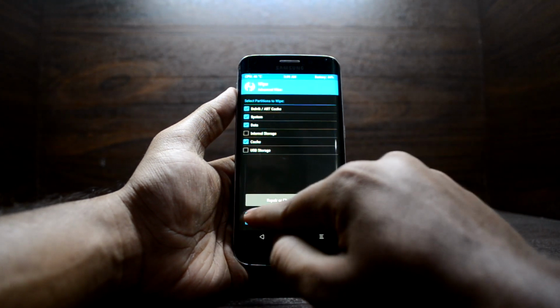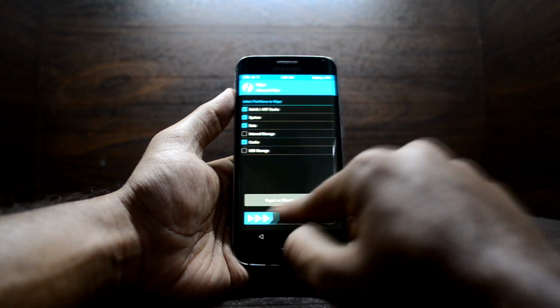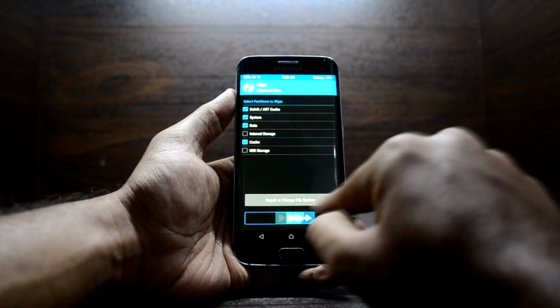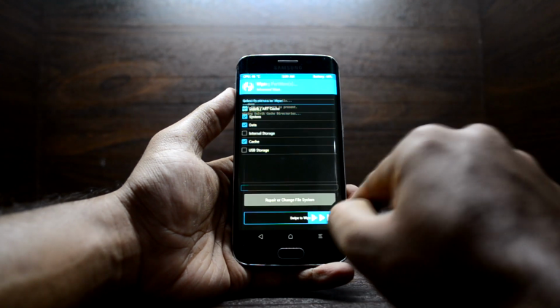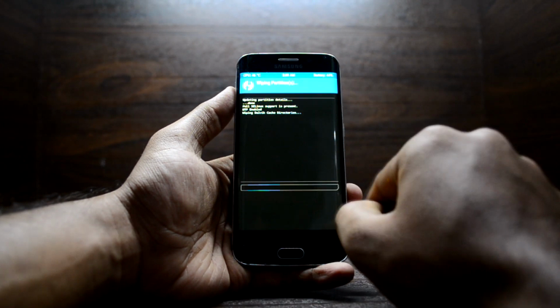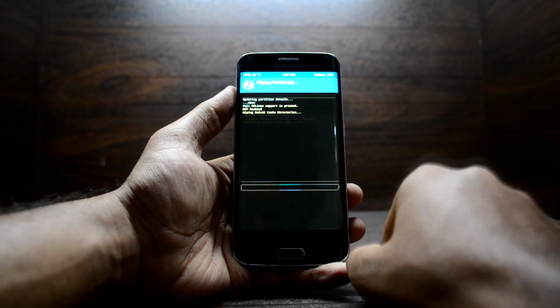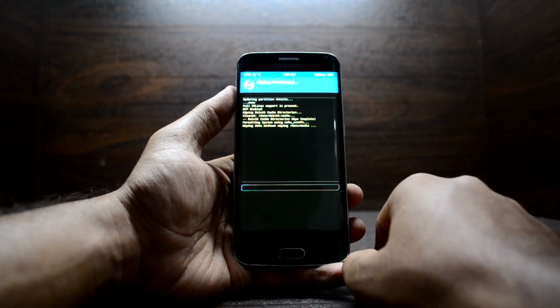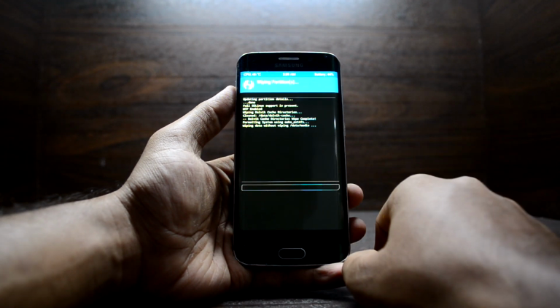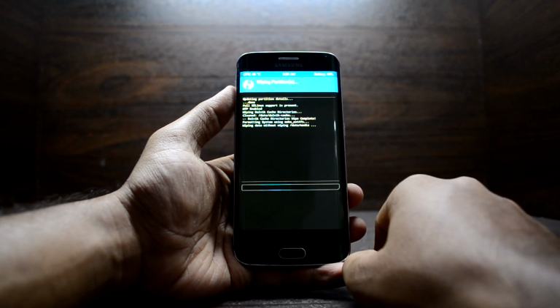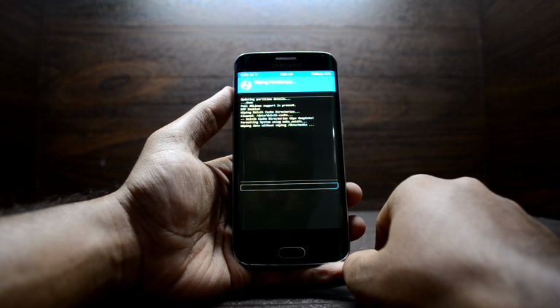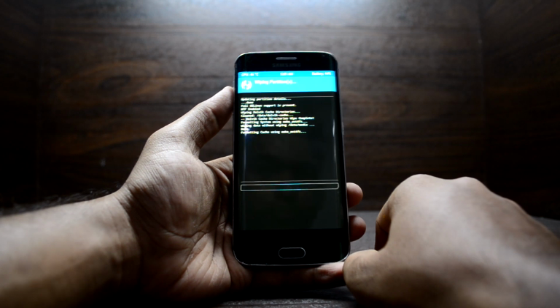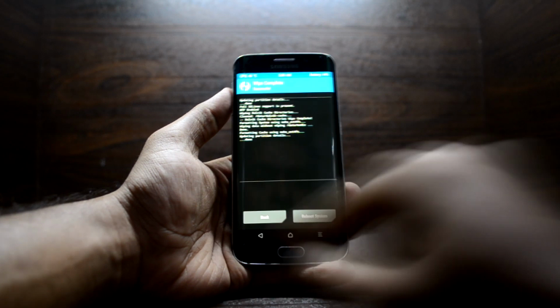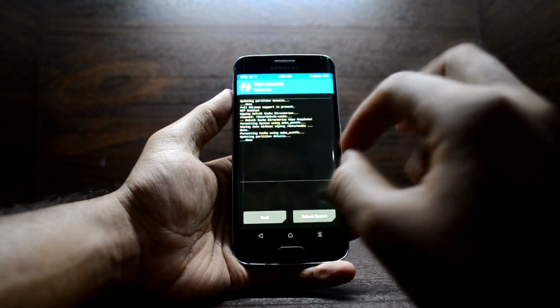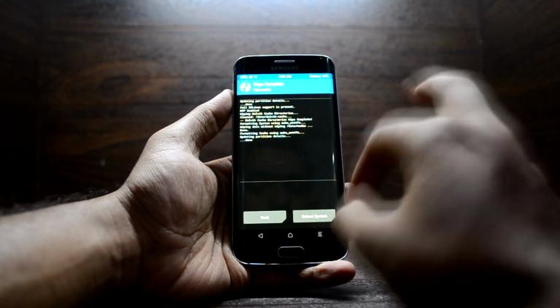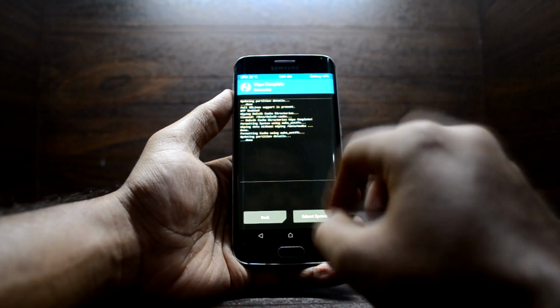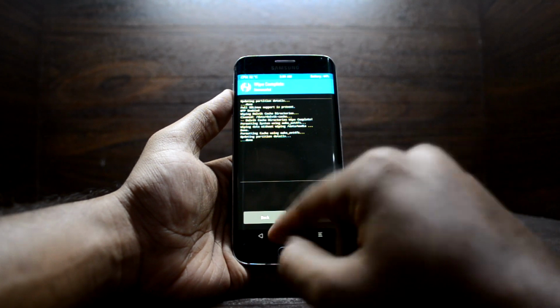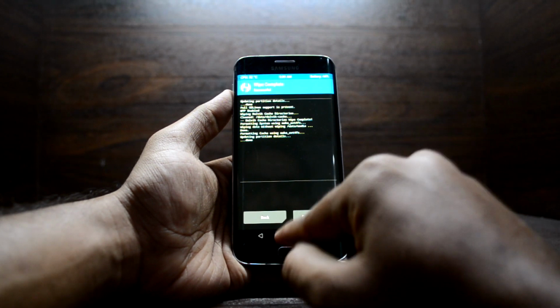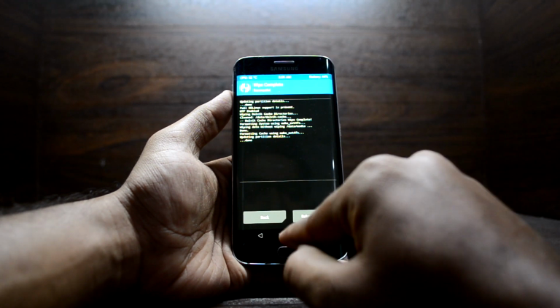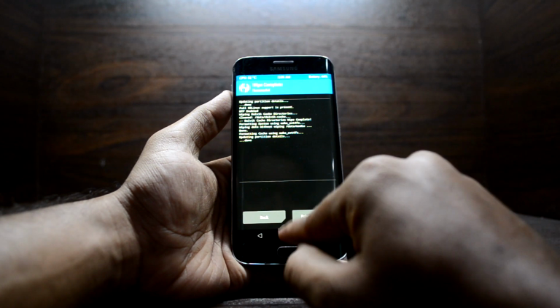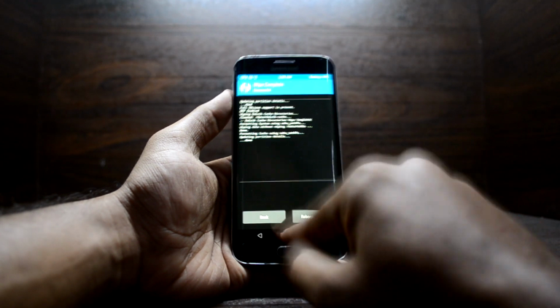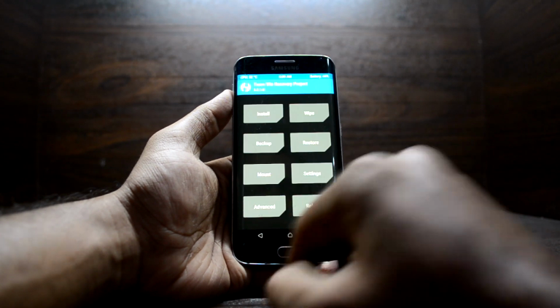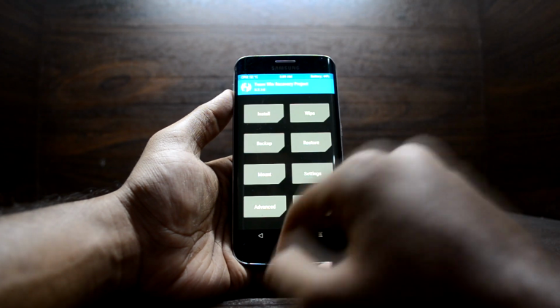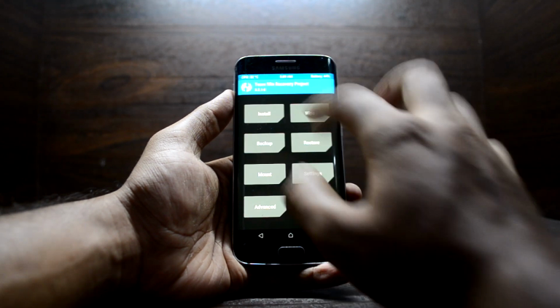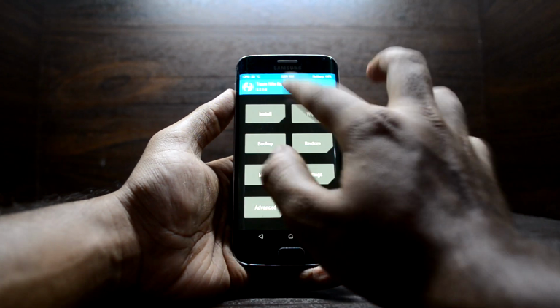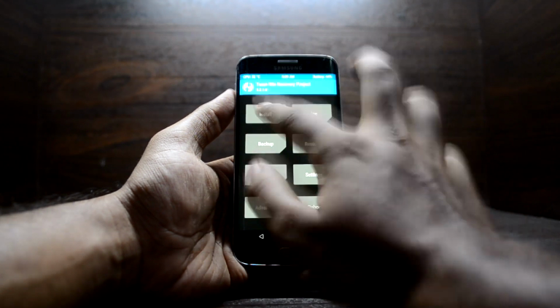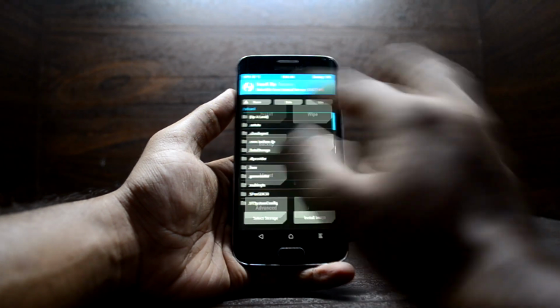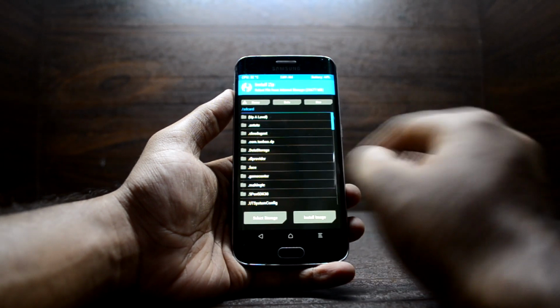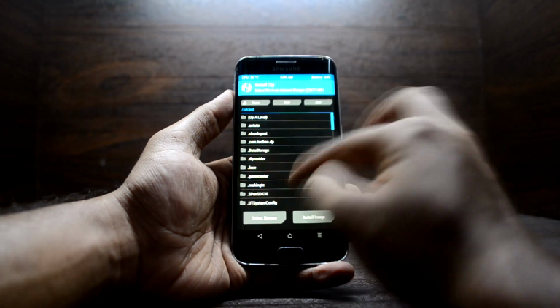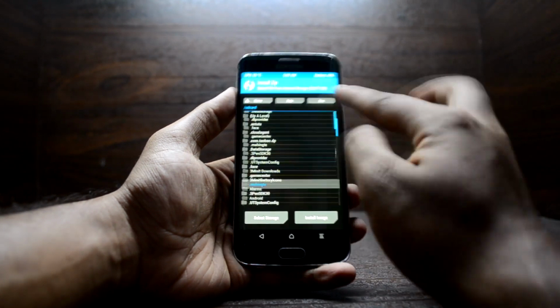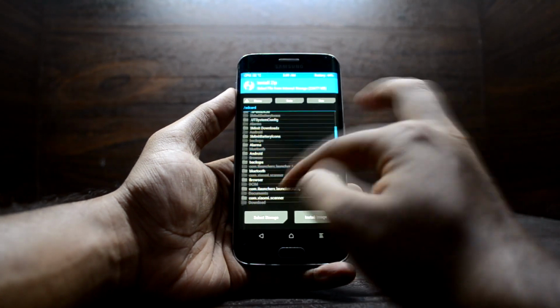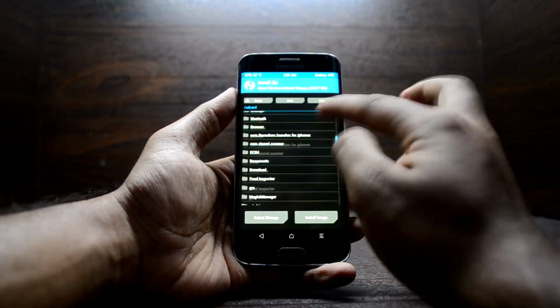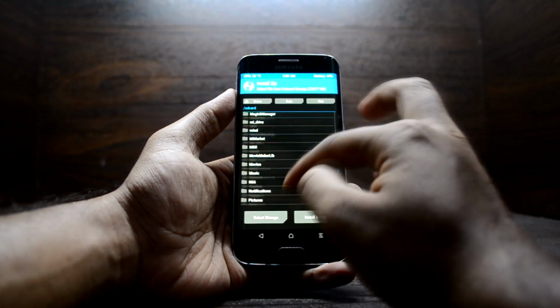Here you're going to go into Wipe > Advanced Wipe, and you're going to select Dalvik, Cache, System, Data, and Cache. Then swipe to wipe. When that's done, go back to home.